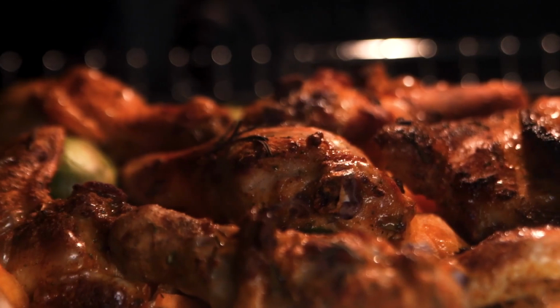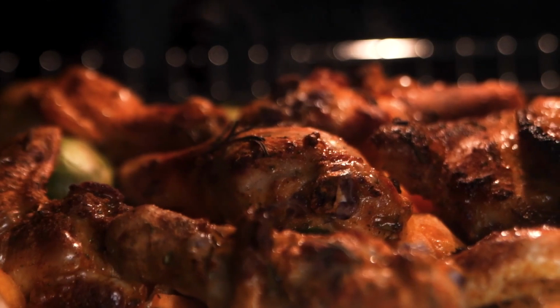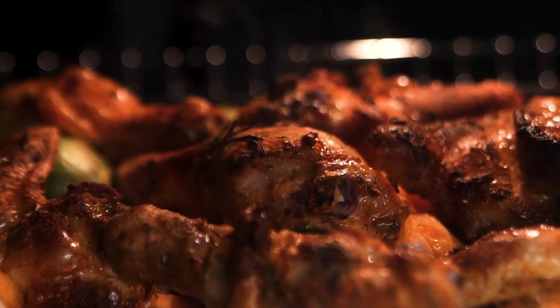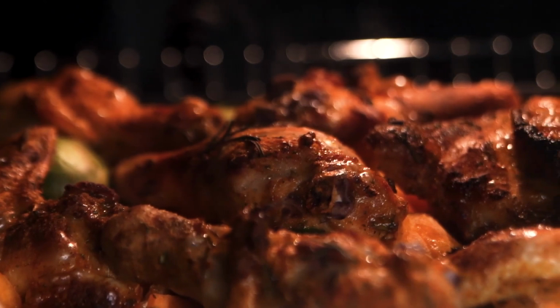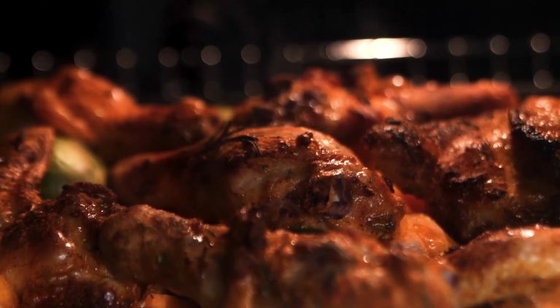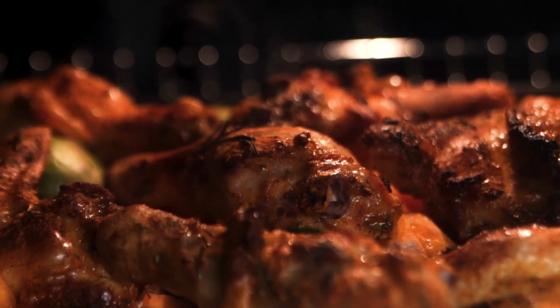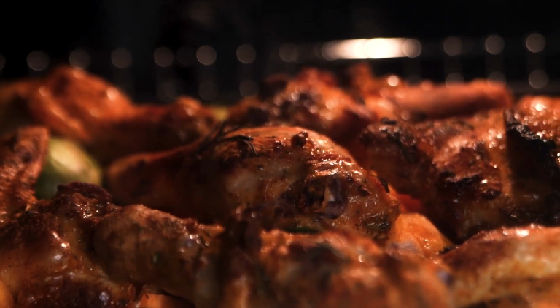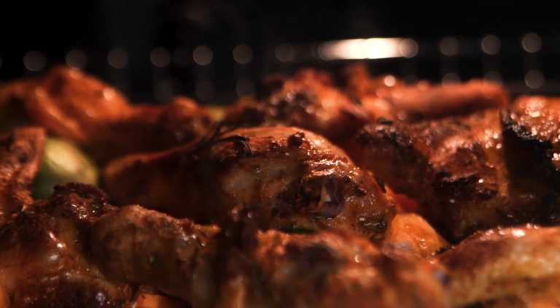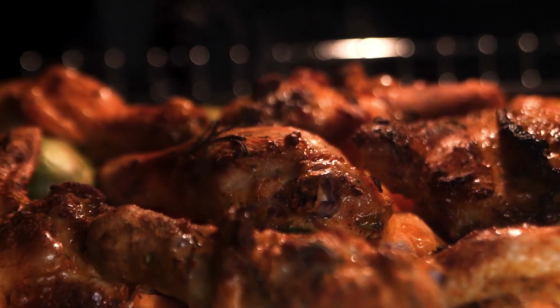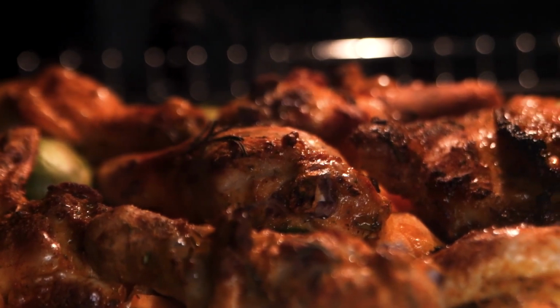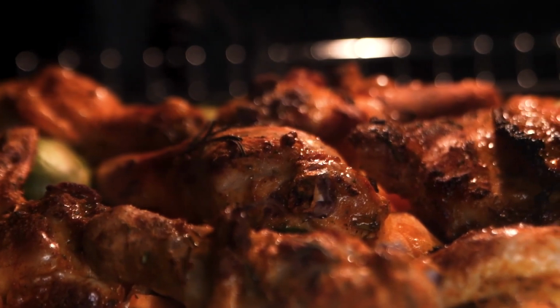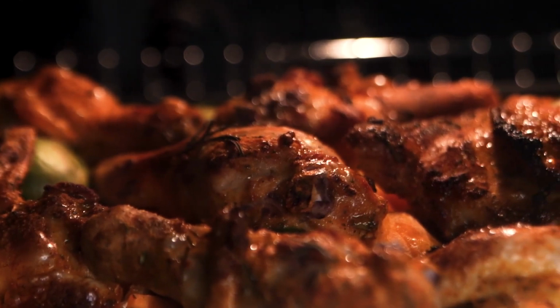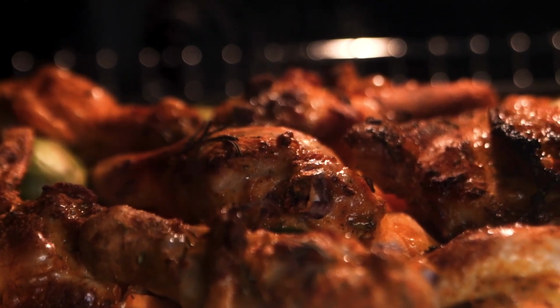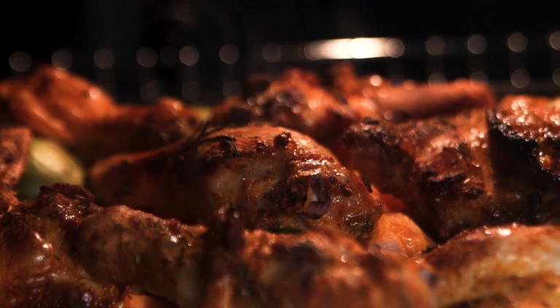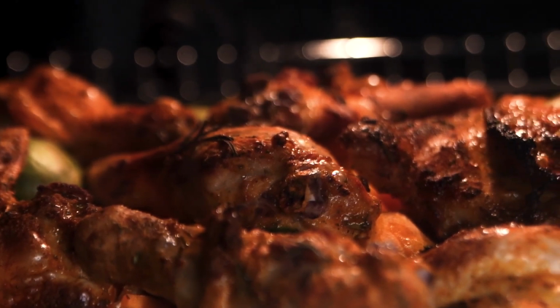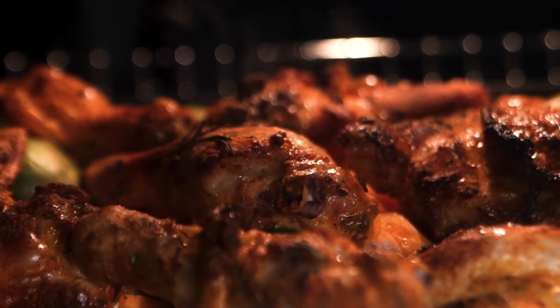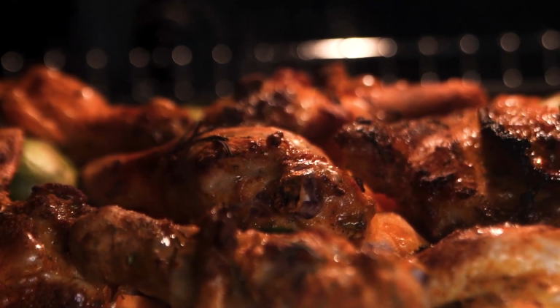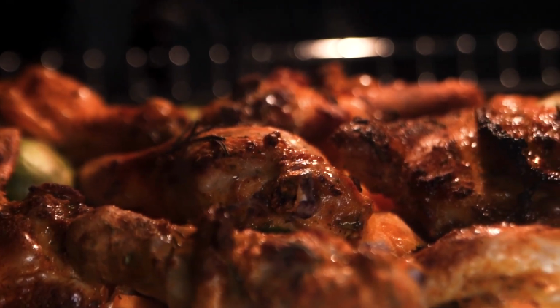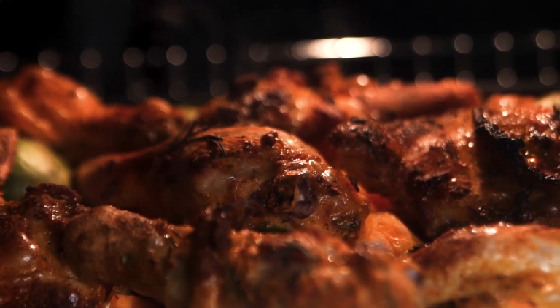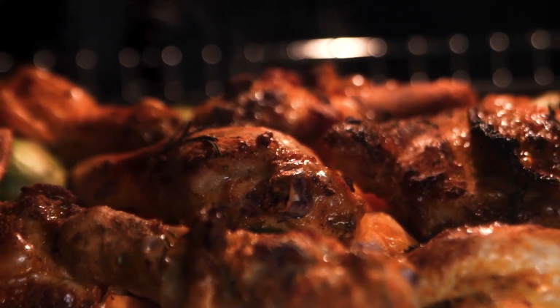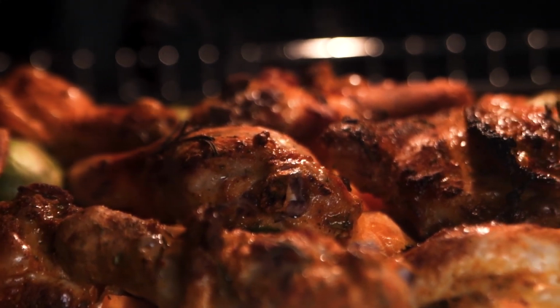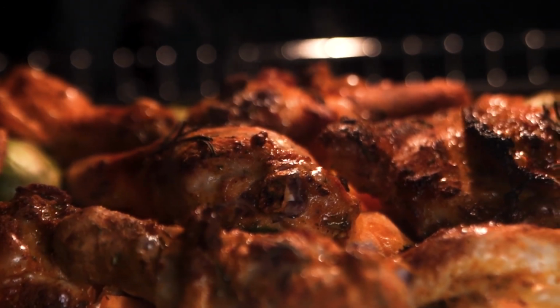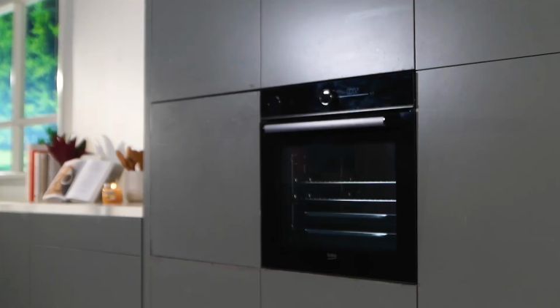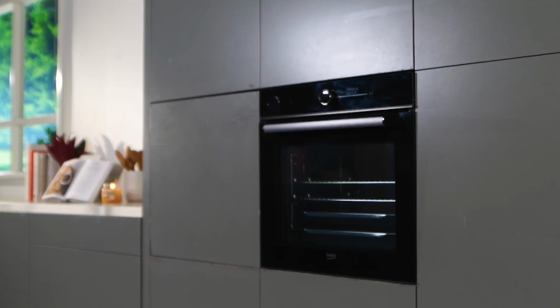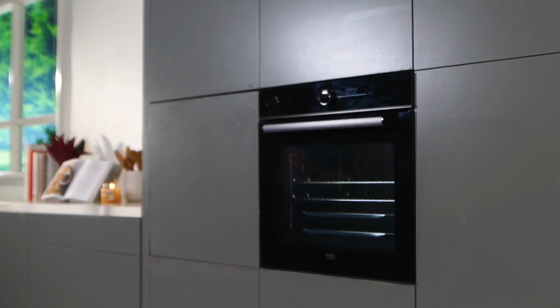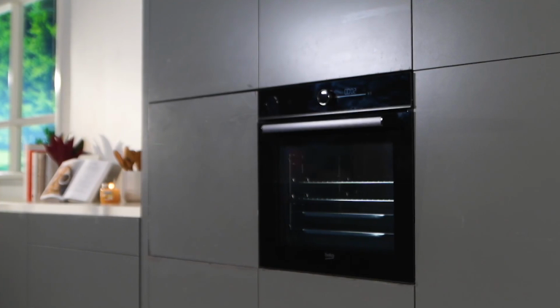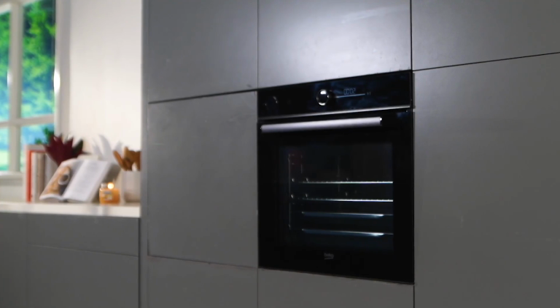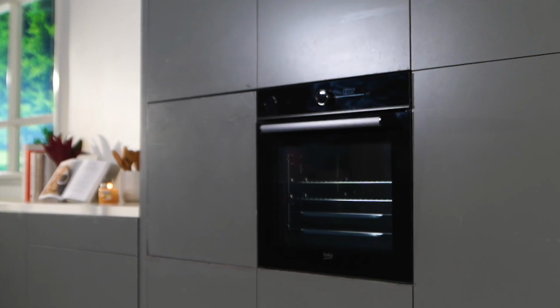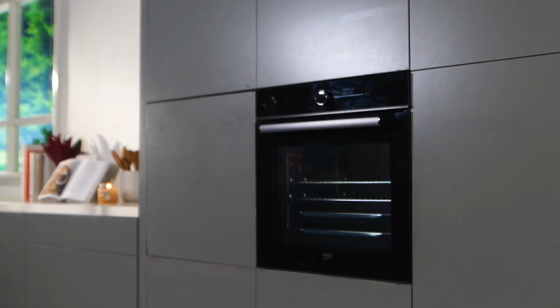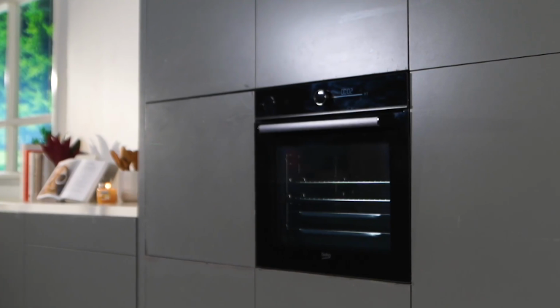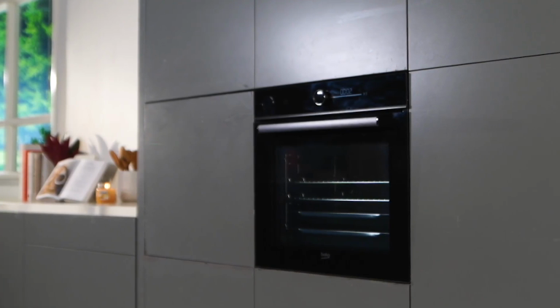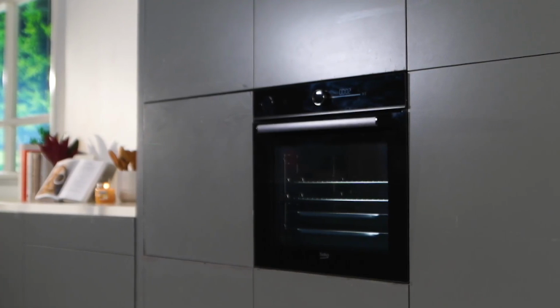Upgrade your cooking experience with the Beko Electric Oven. From its impressive functions to its elegant design, this oven is a must have for any modern kitchen.